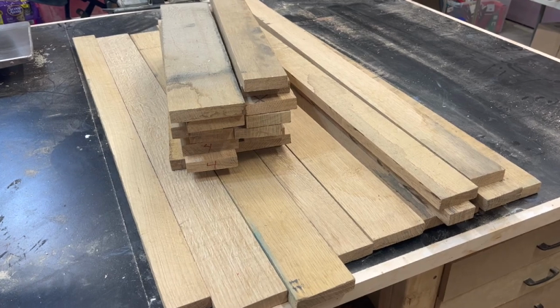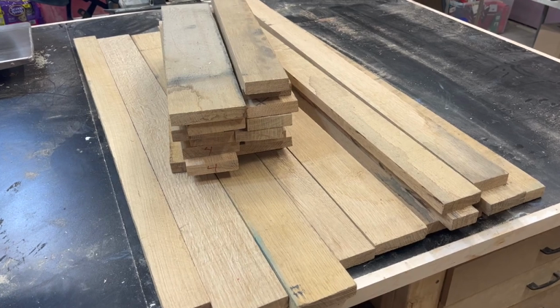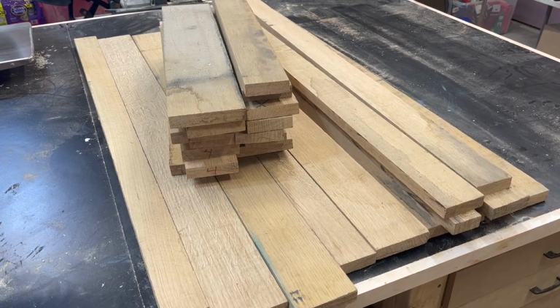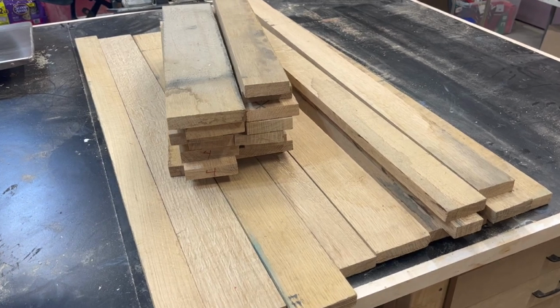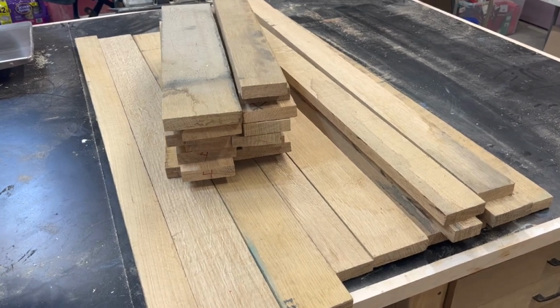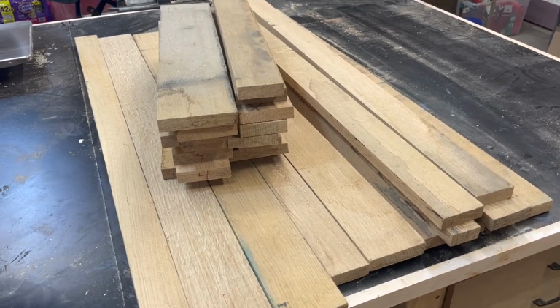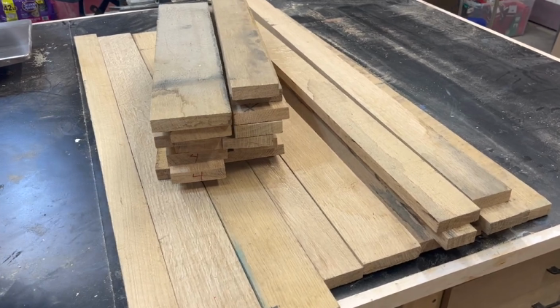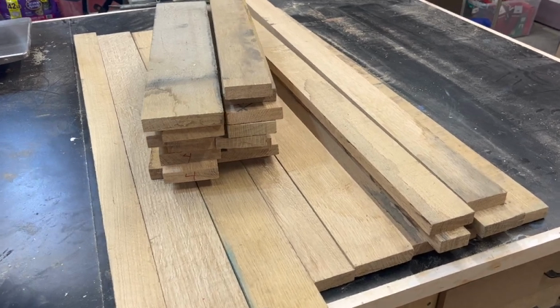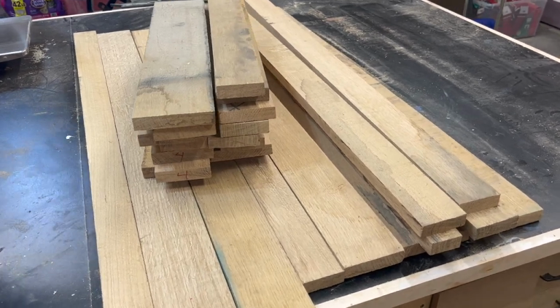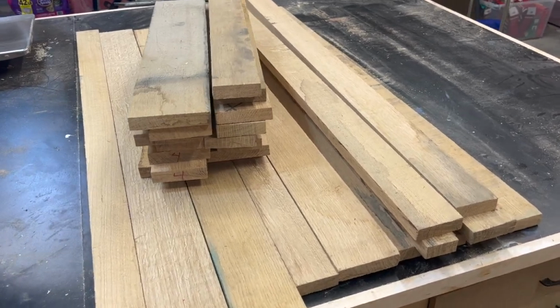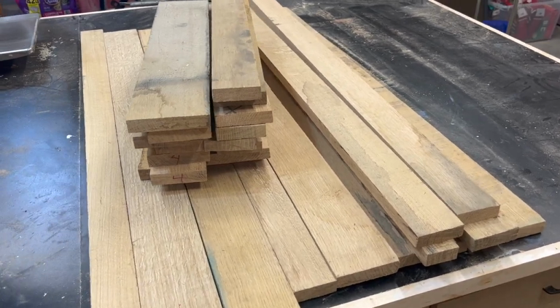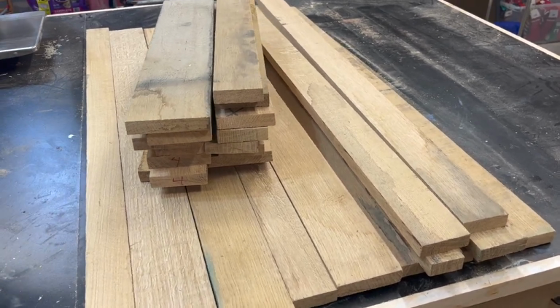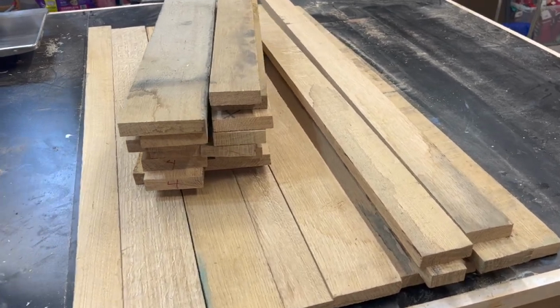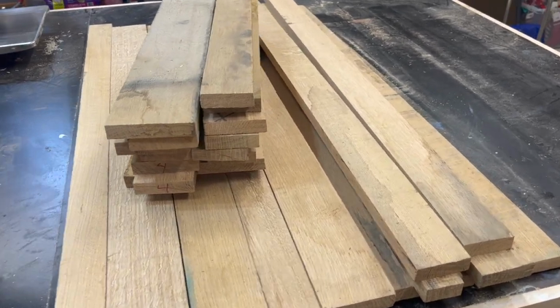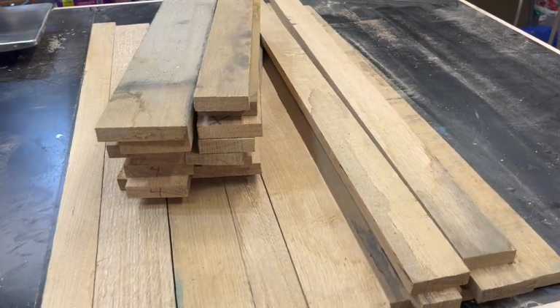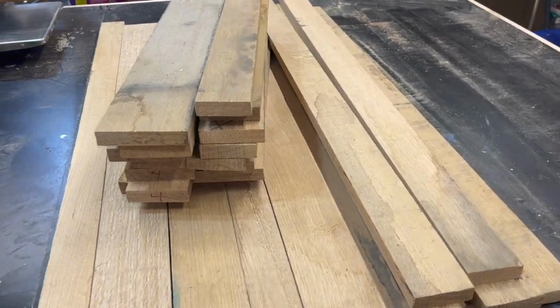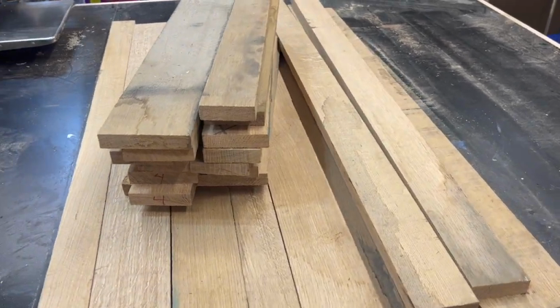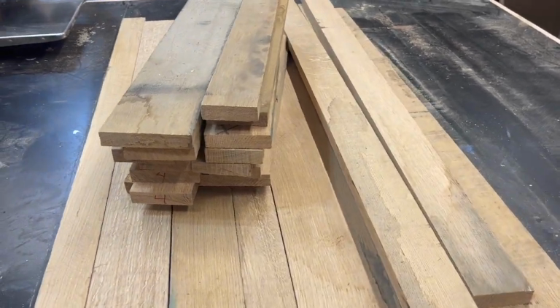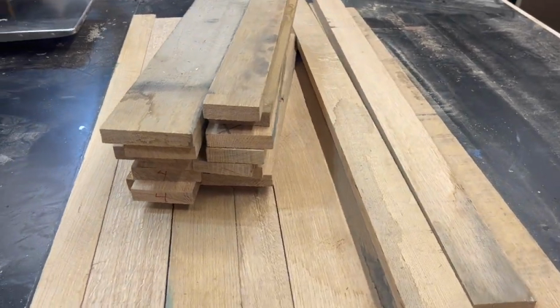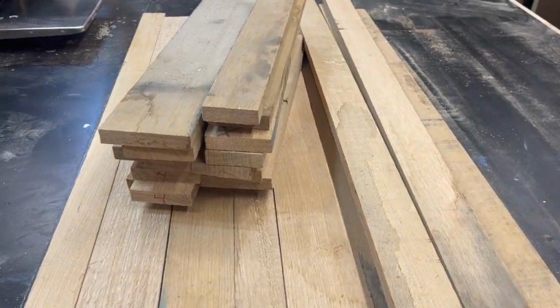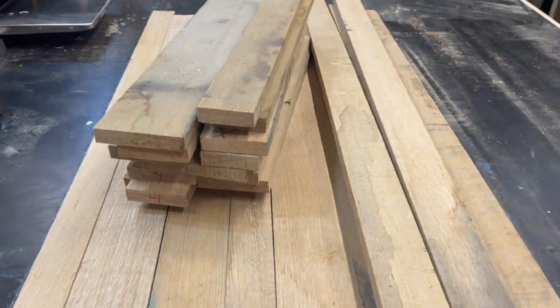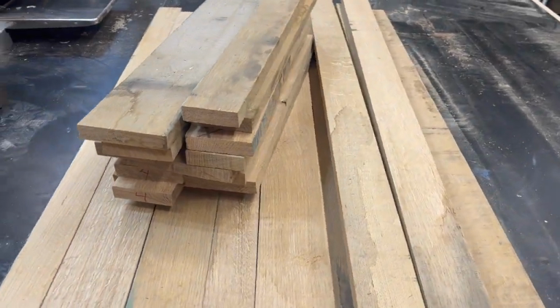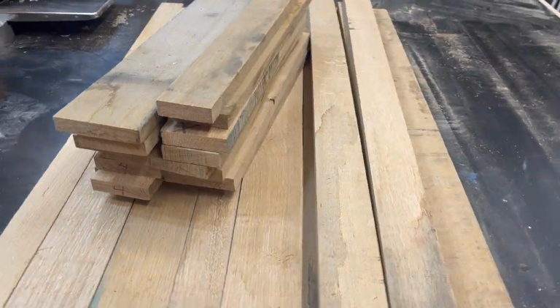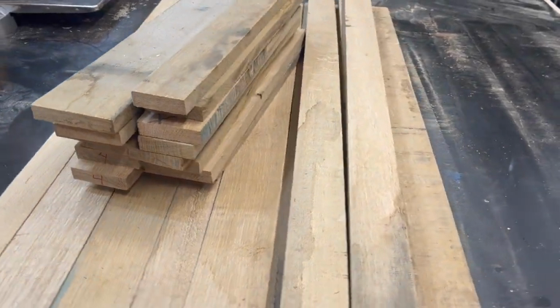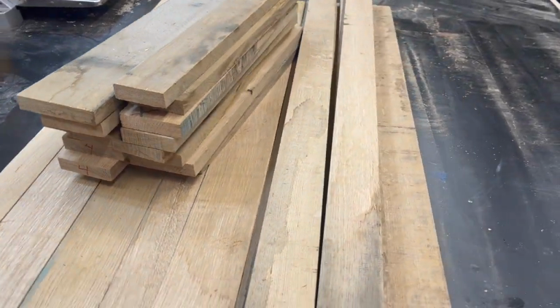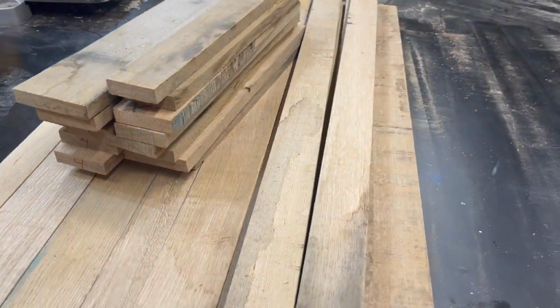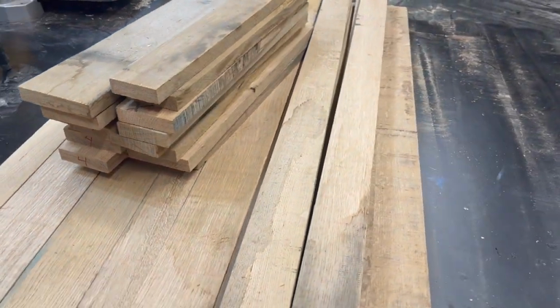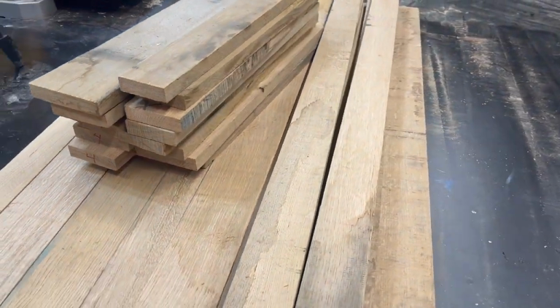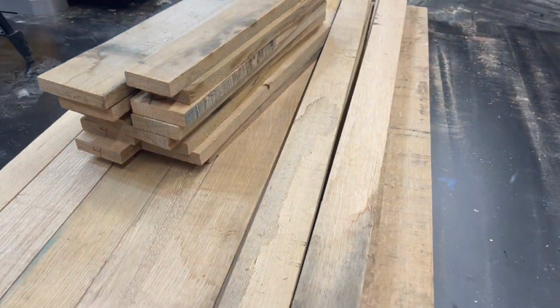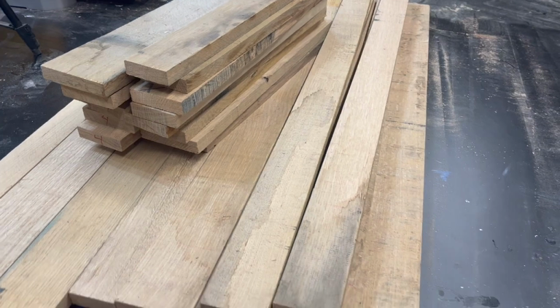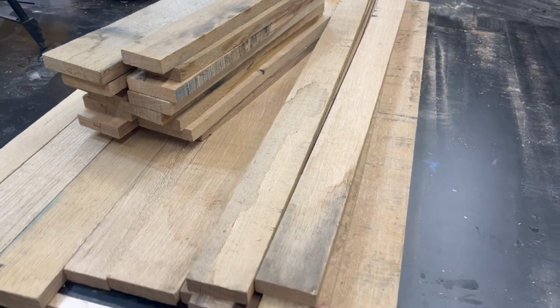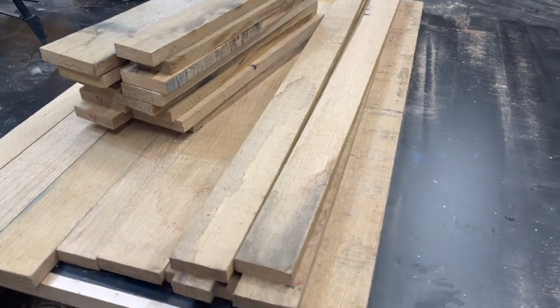This table is going to be made with some quarter sawn white oak. They're pretty rough, so I'm going to need to clean them up.